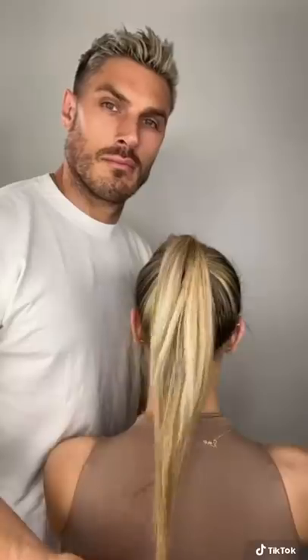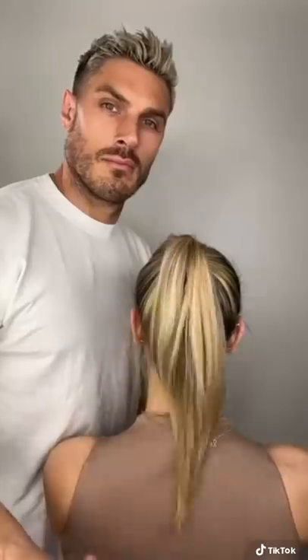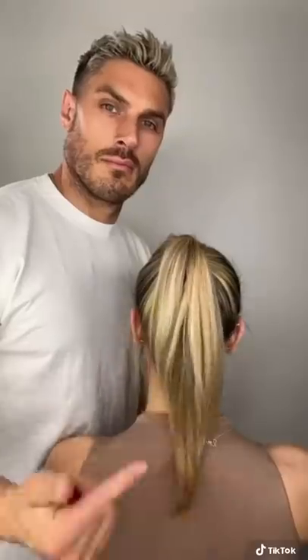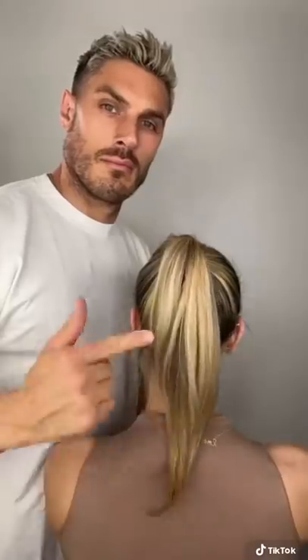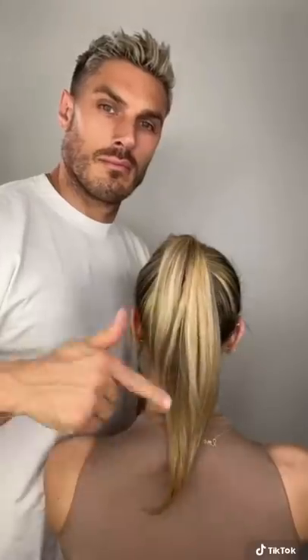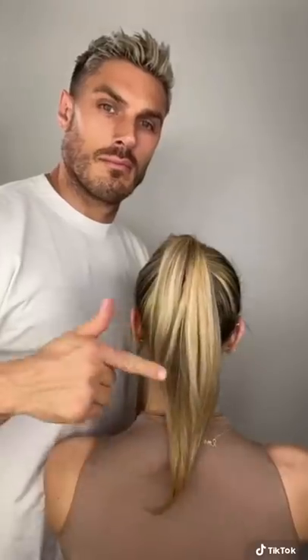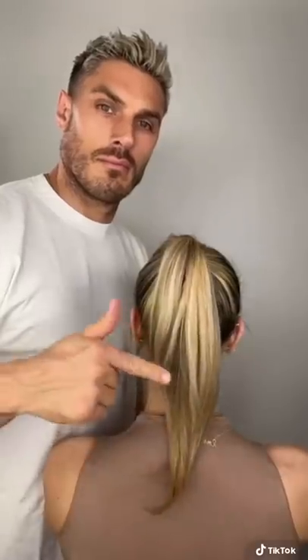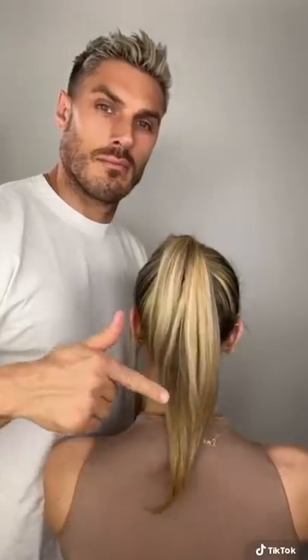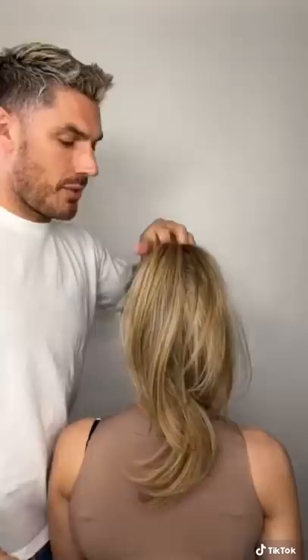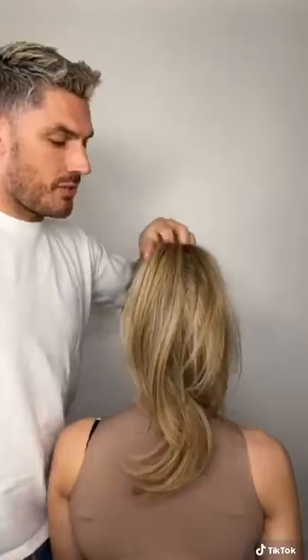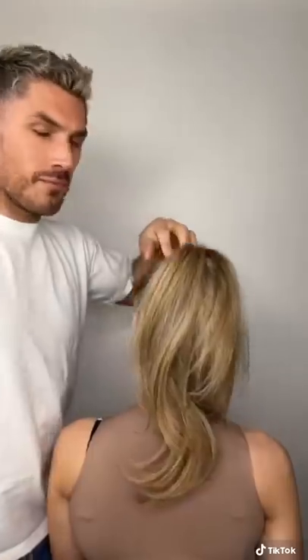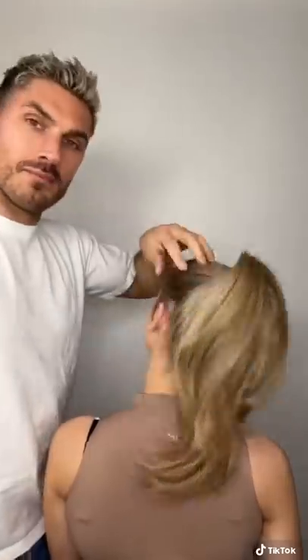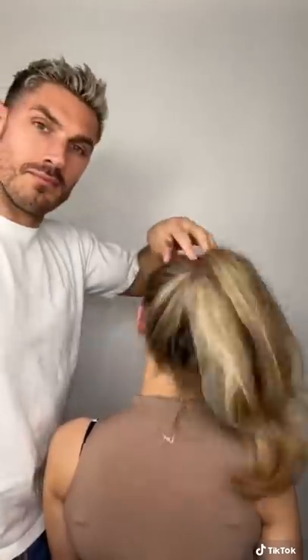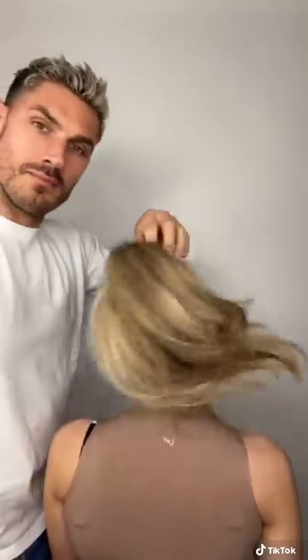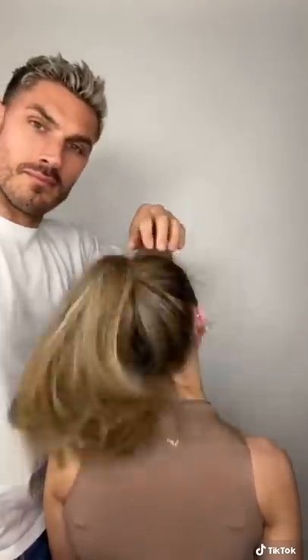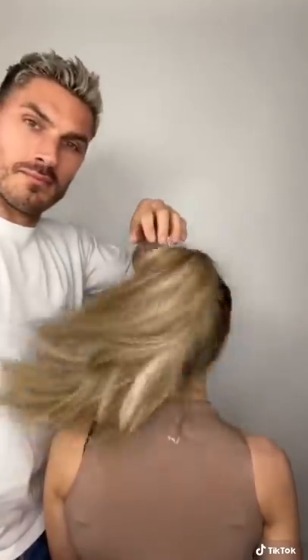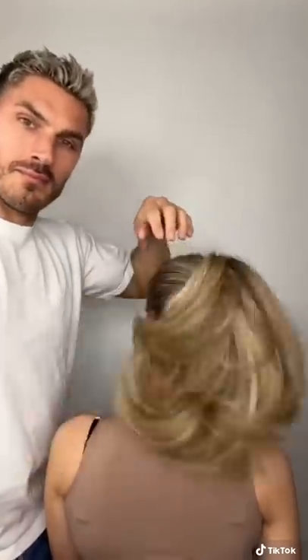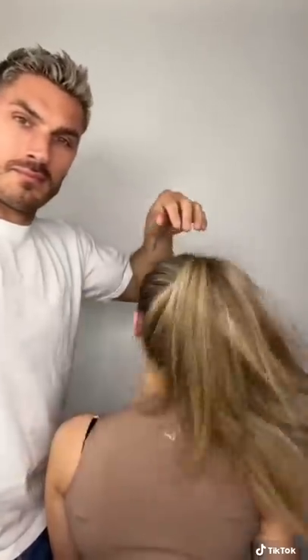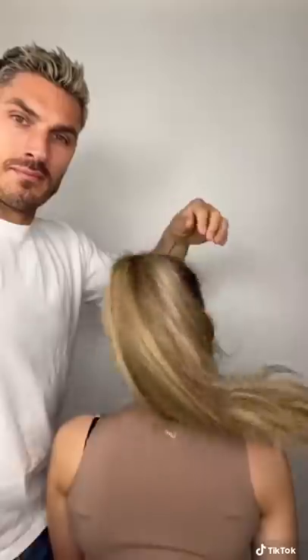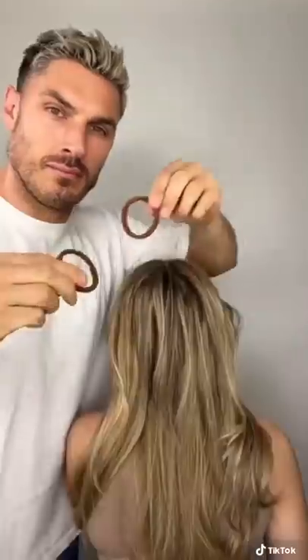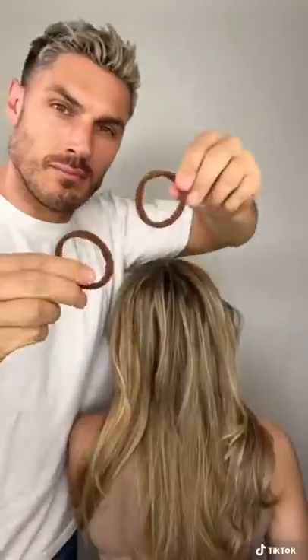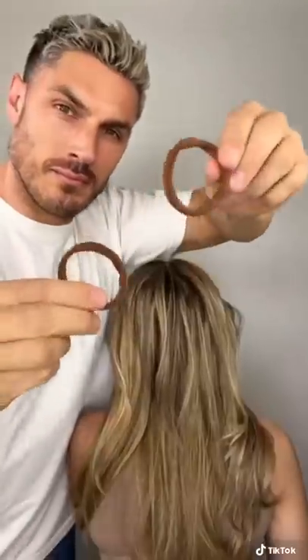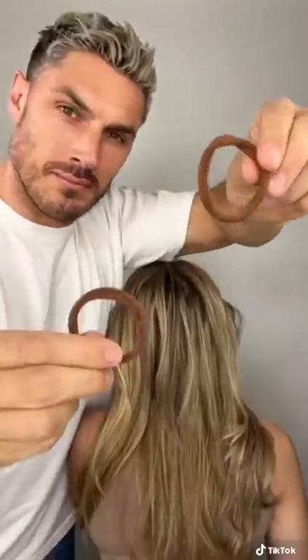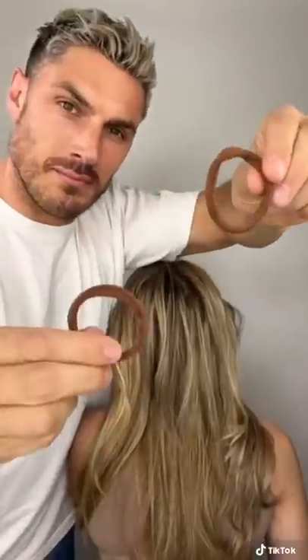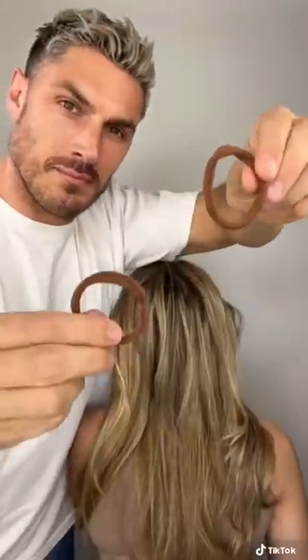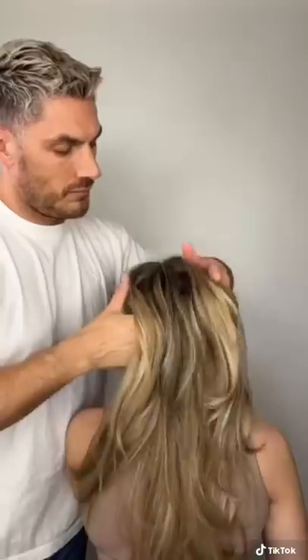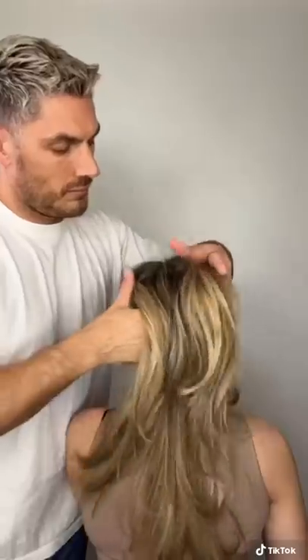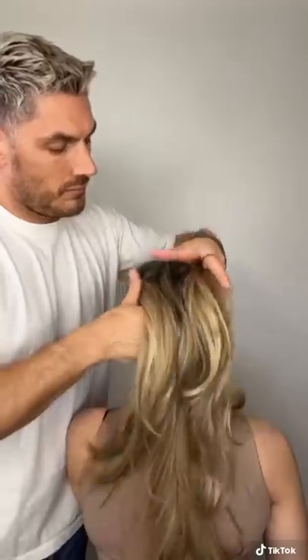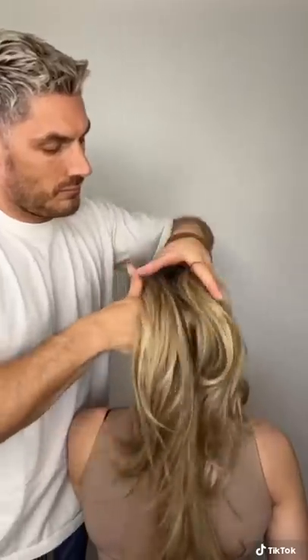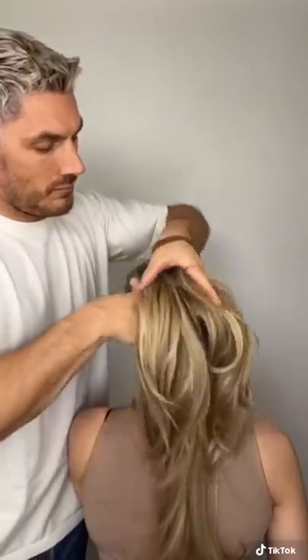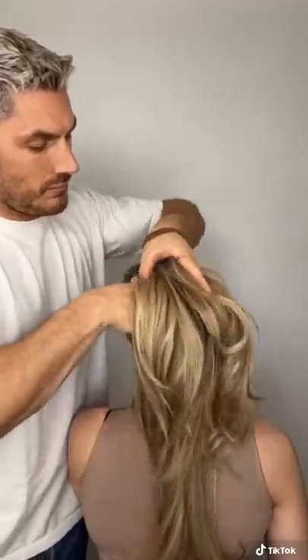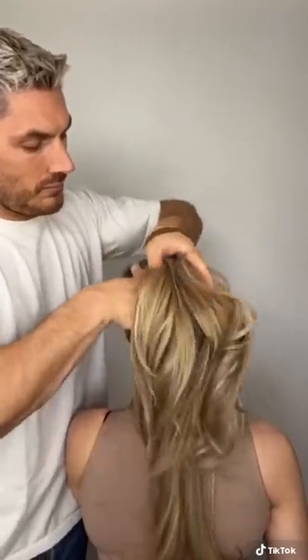Okay, ladies, it's time to upgrade your ponytail from this to this in a few simple steps. You're going to need two elastics.